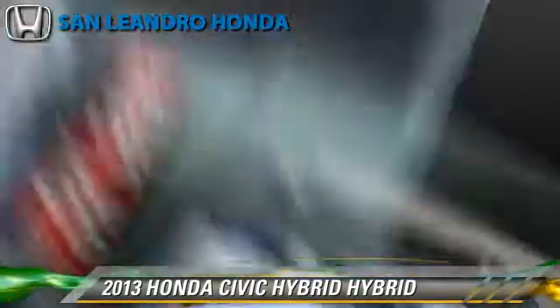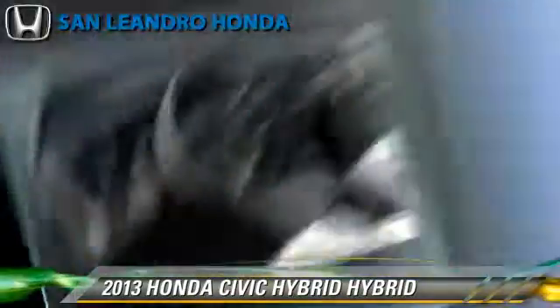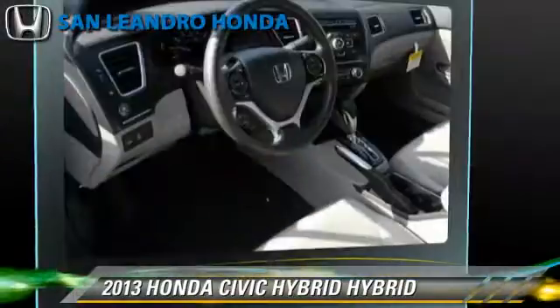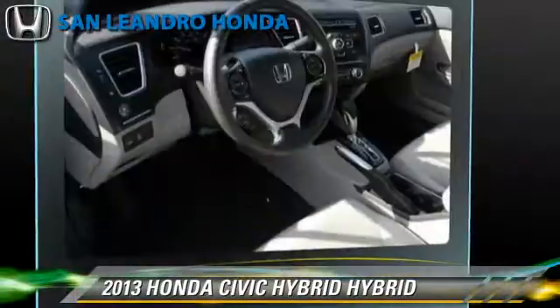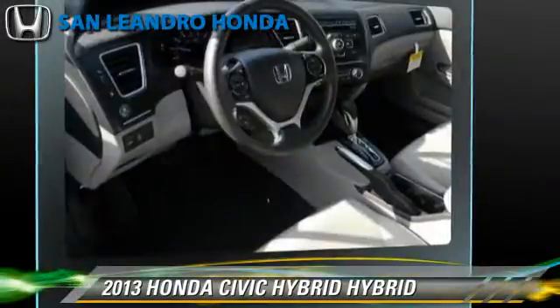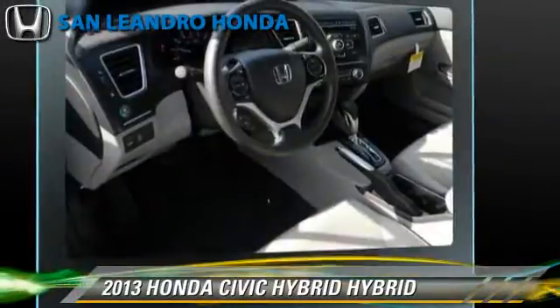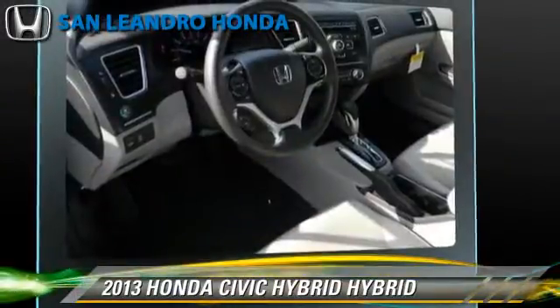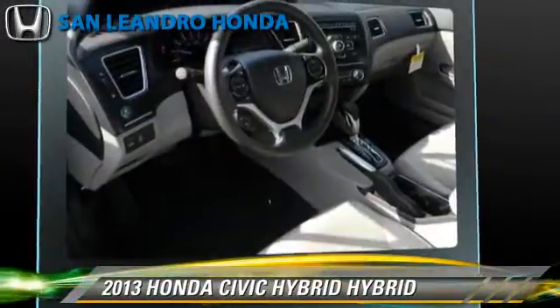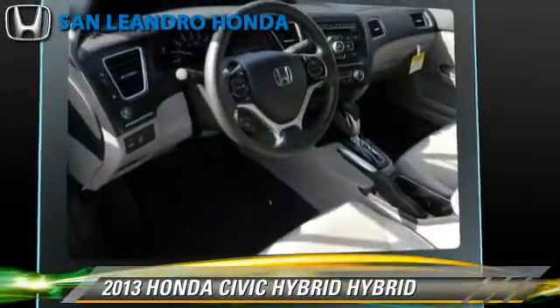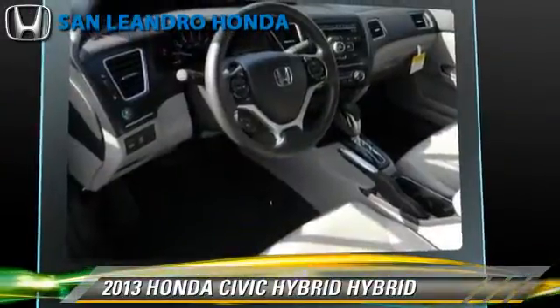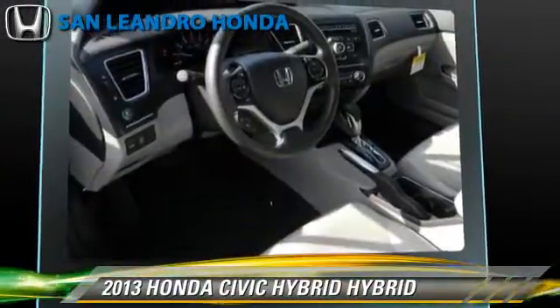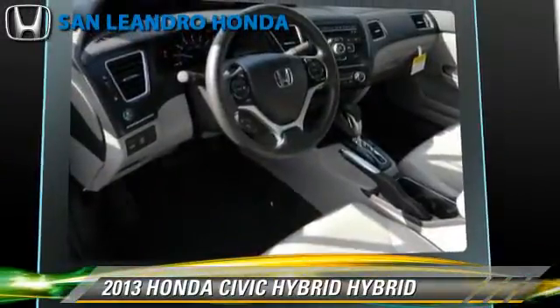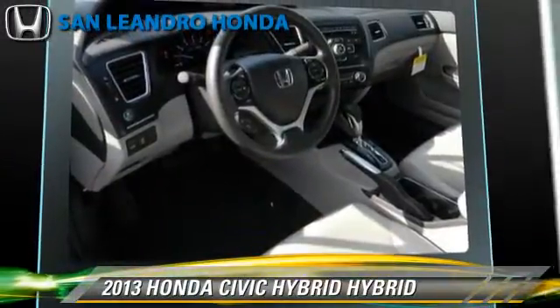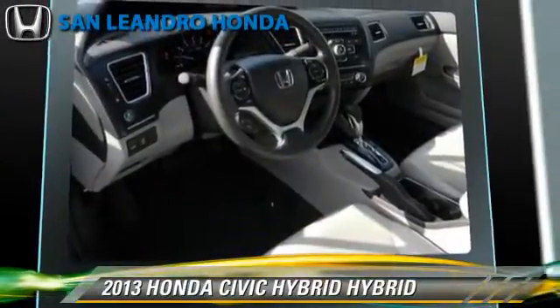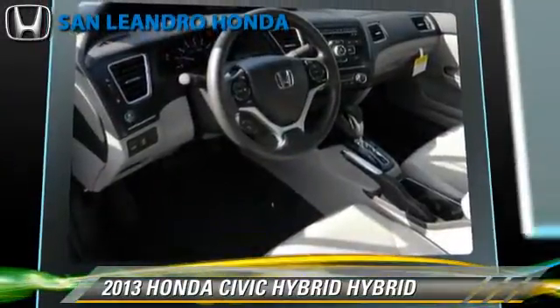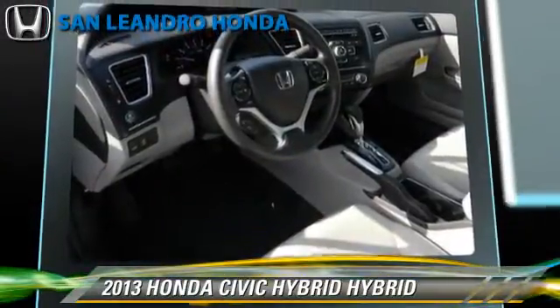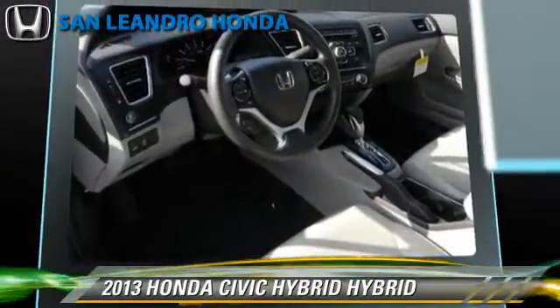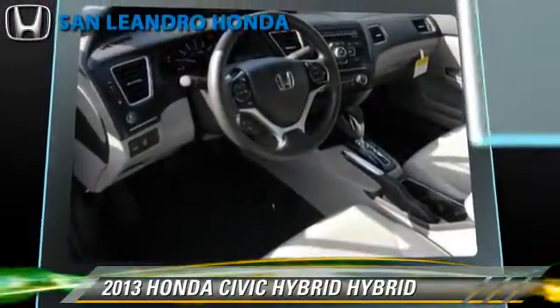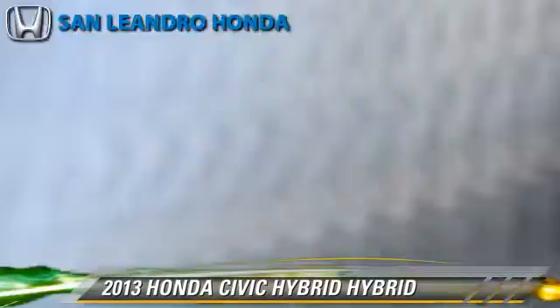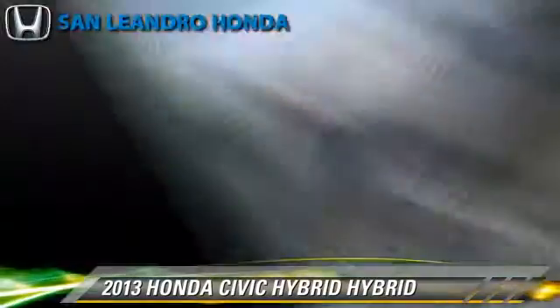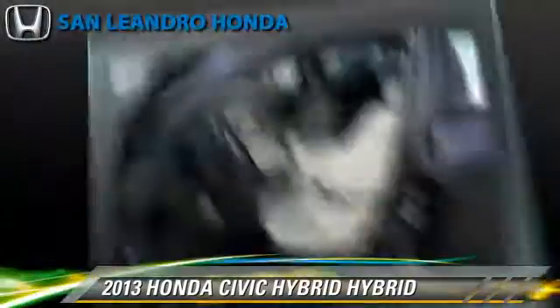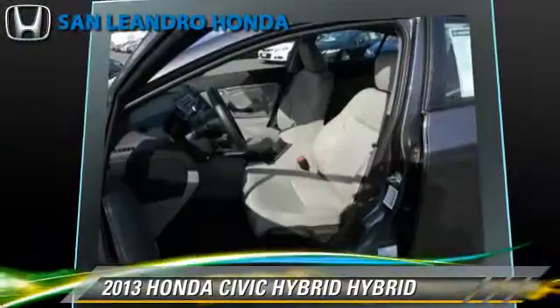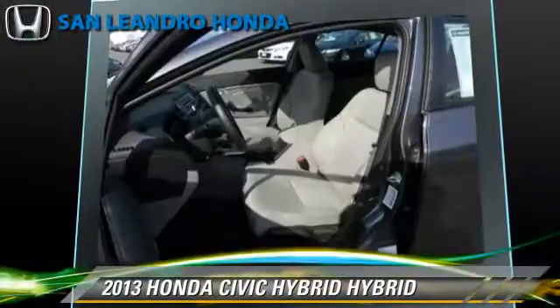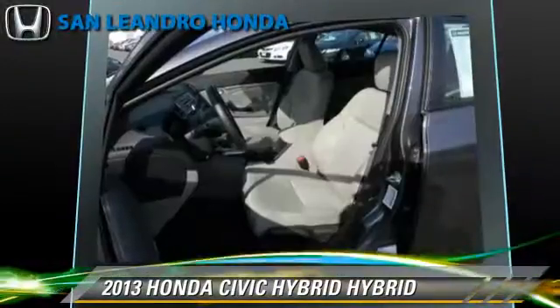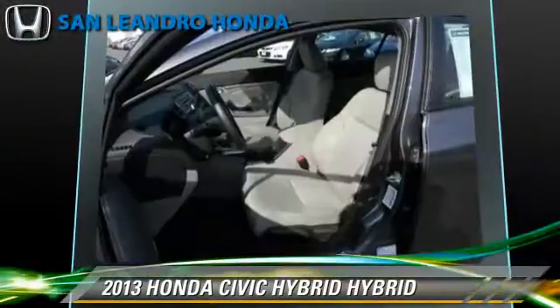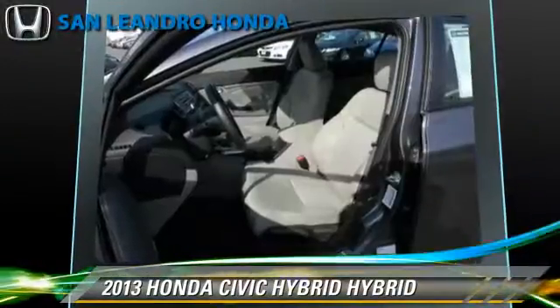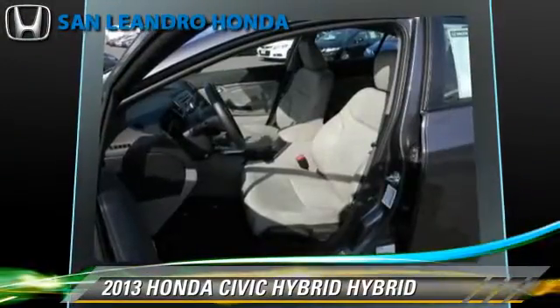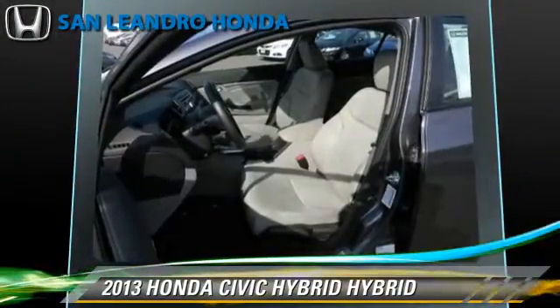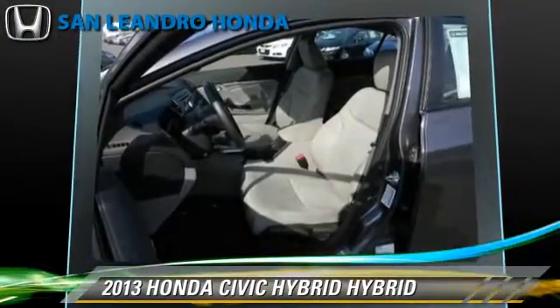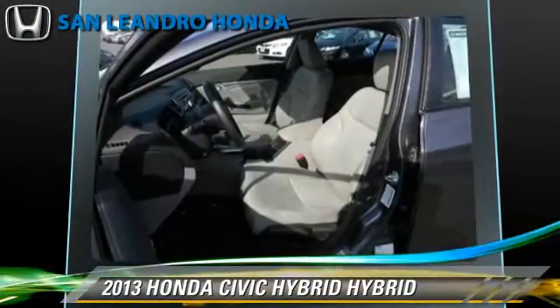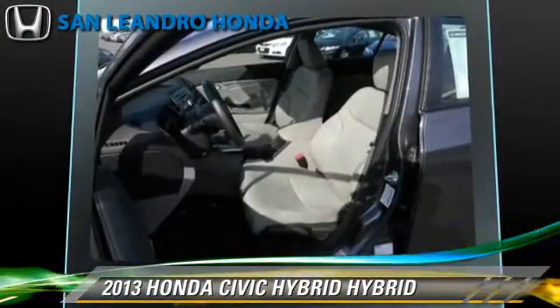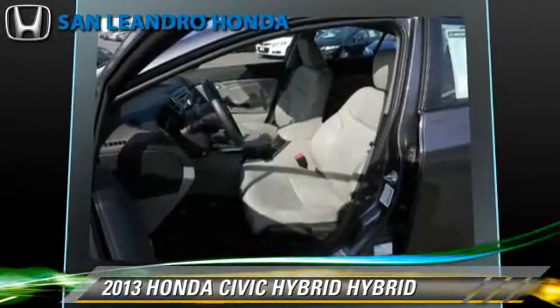Safety features include traction control, stability control, and ABS.